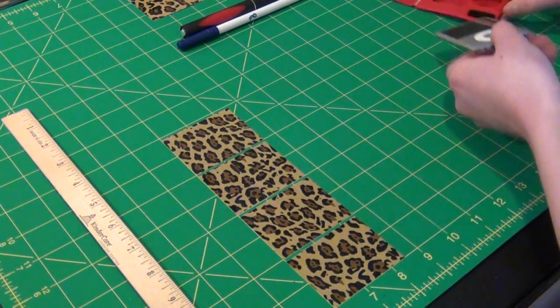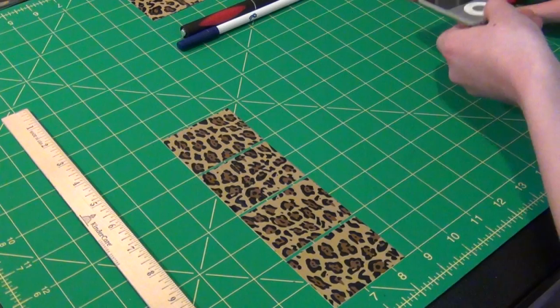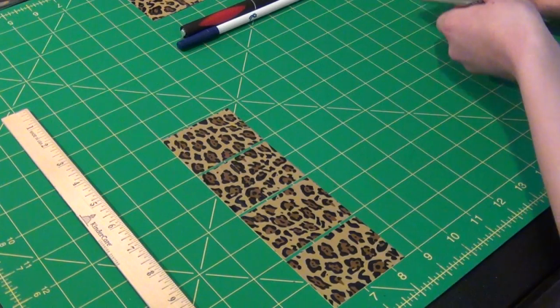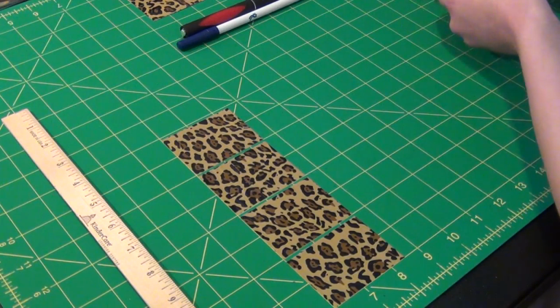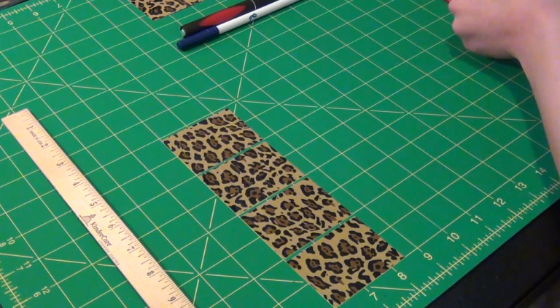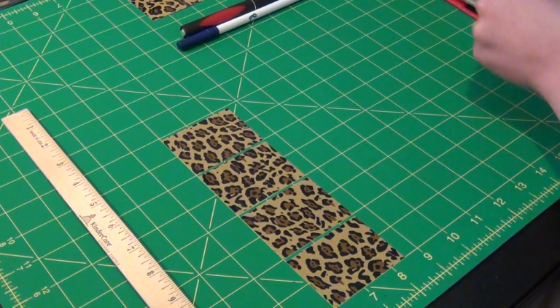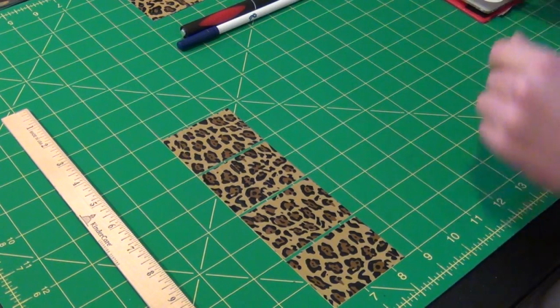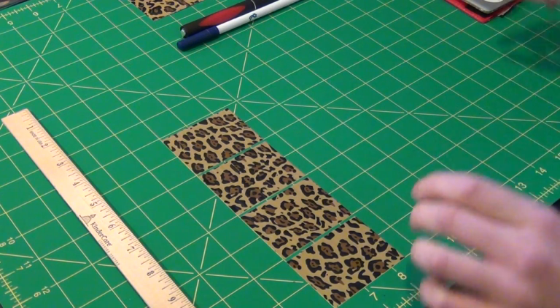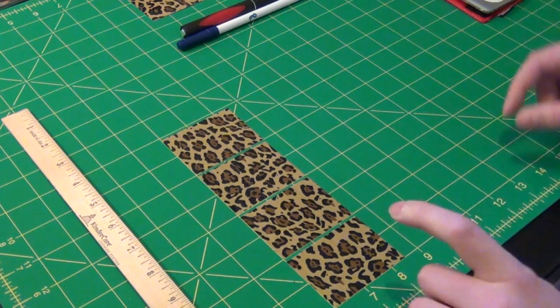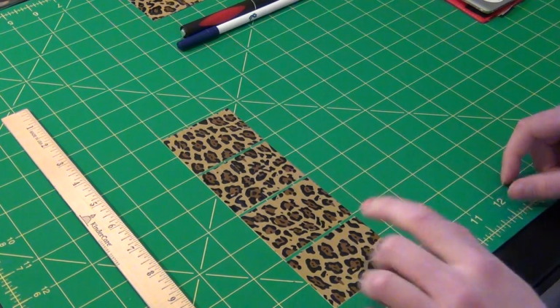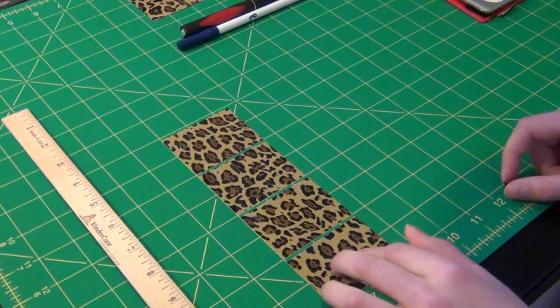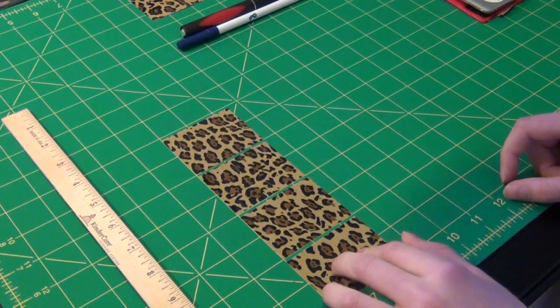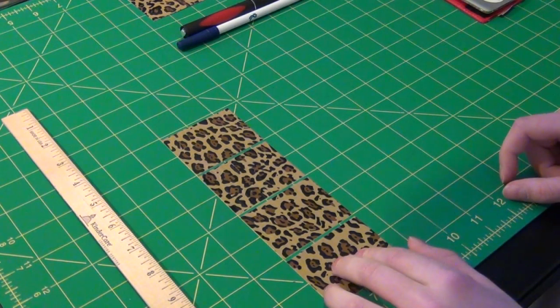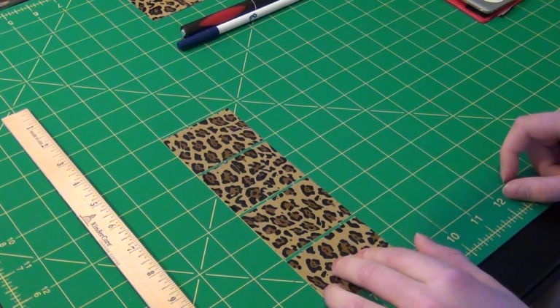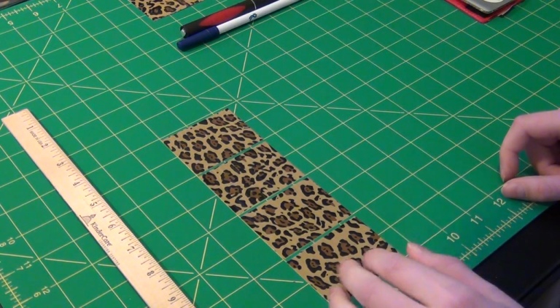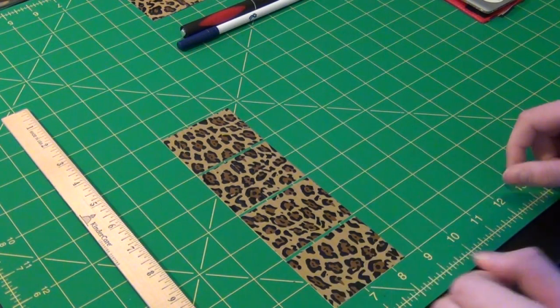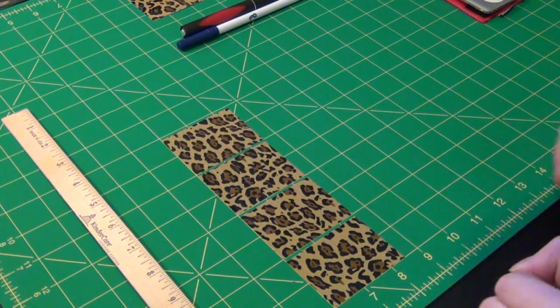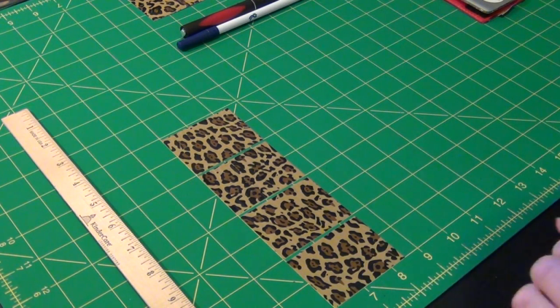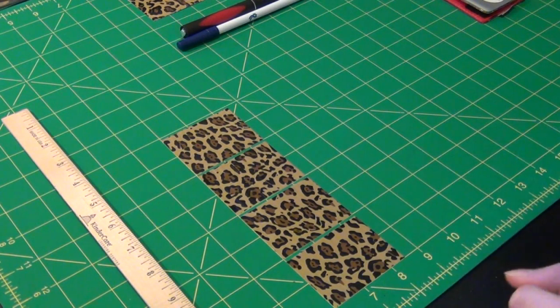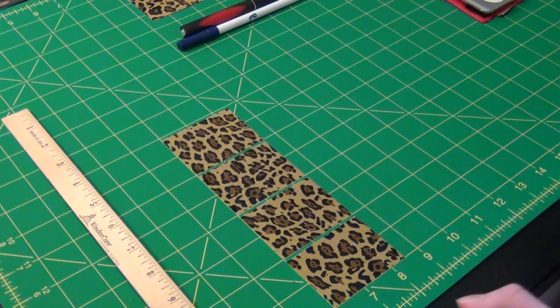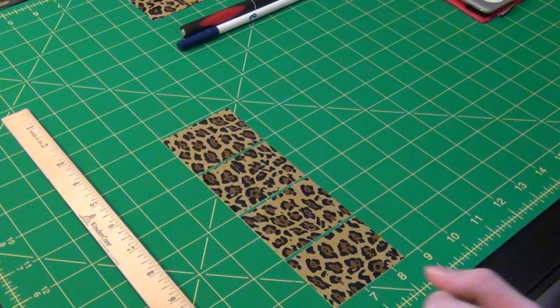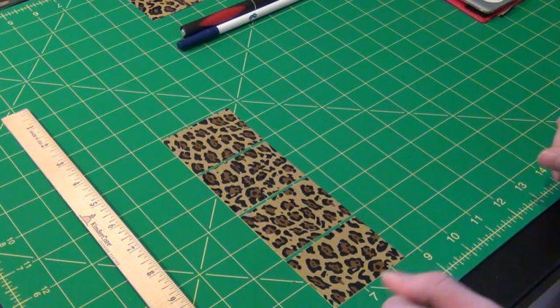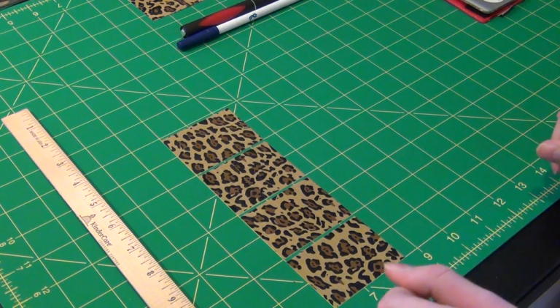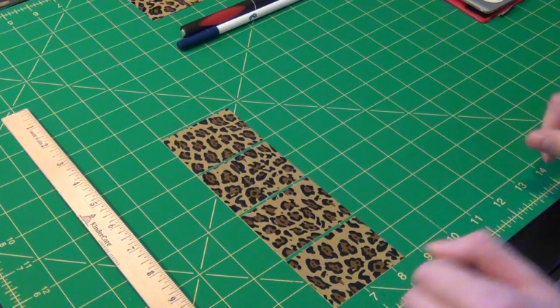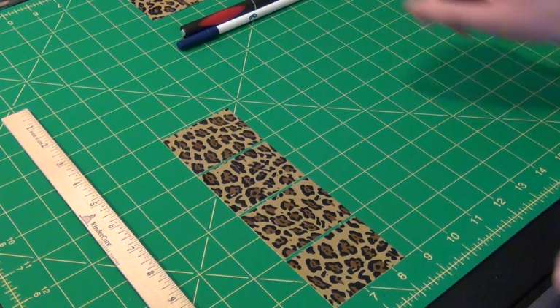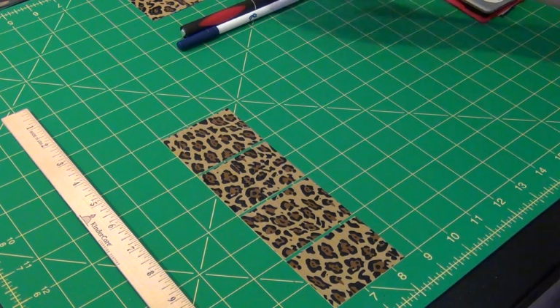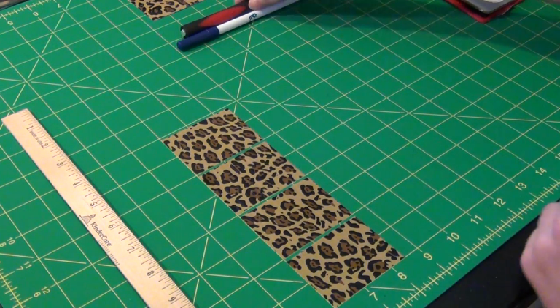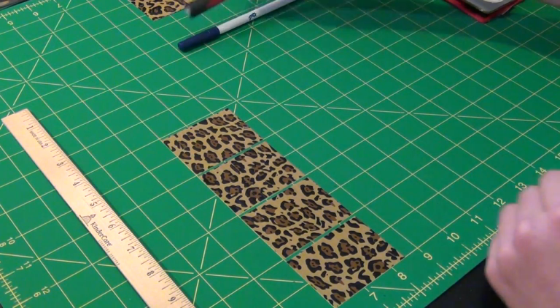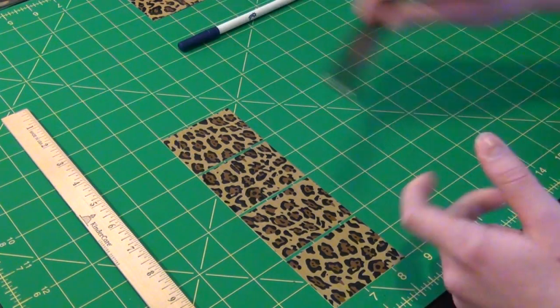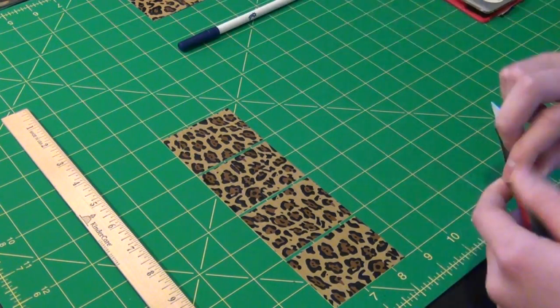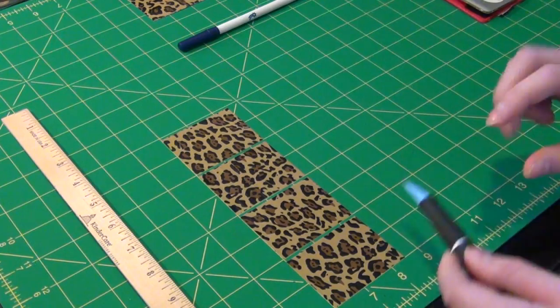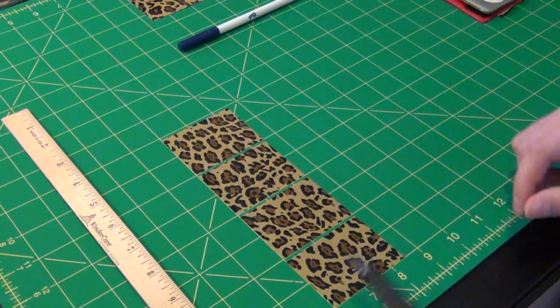What you want to do is cut out four strips of tape that are two and a half inches long. So do that now.